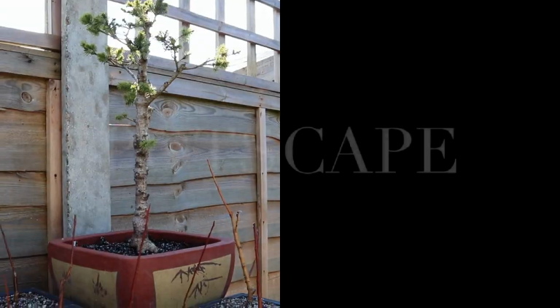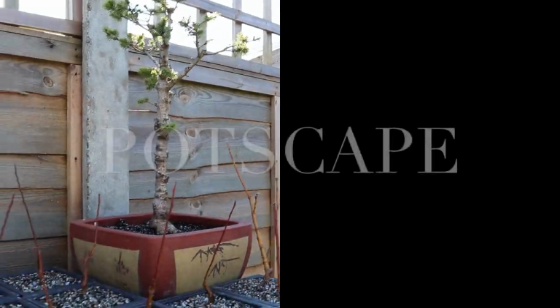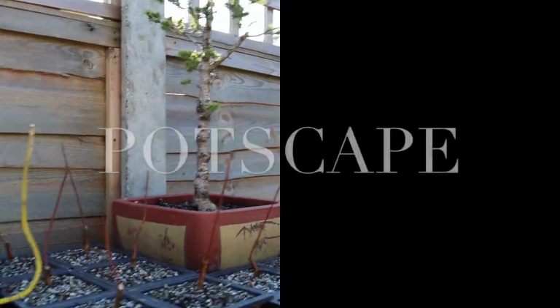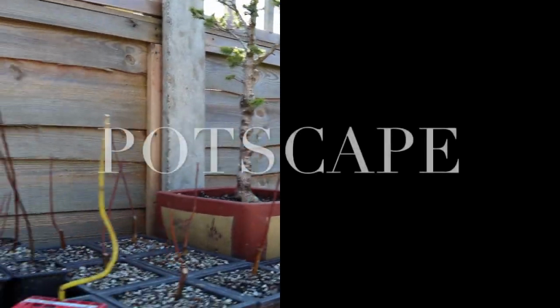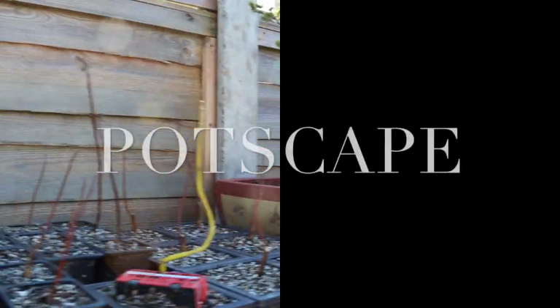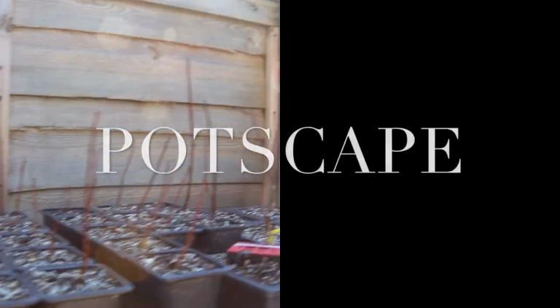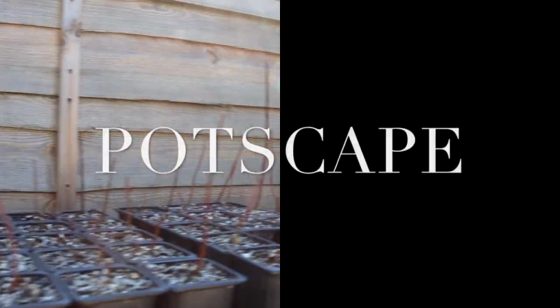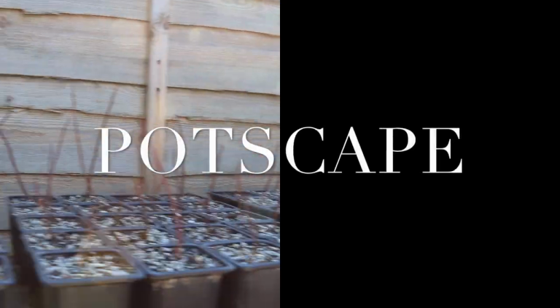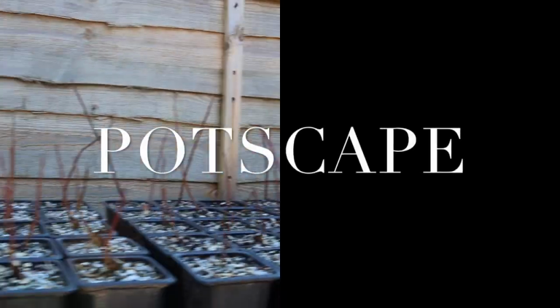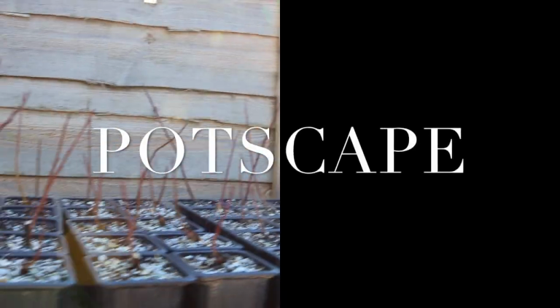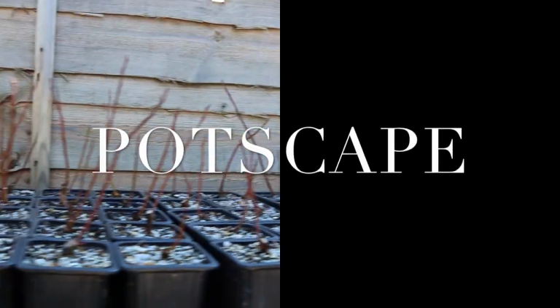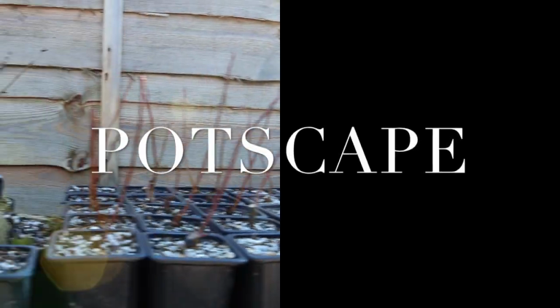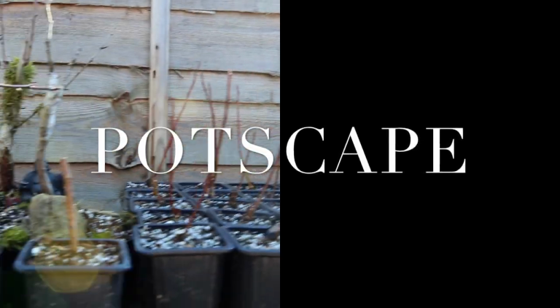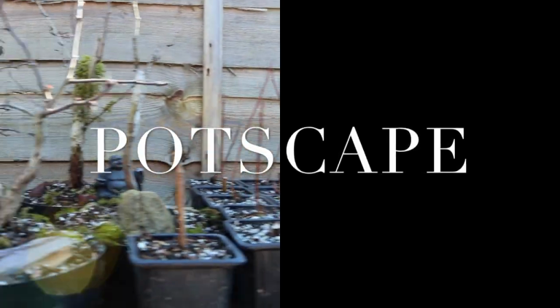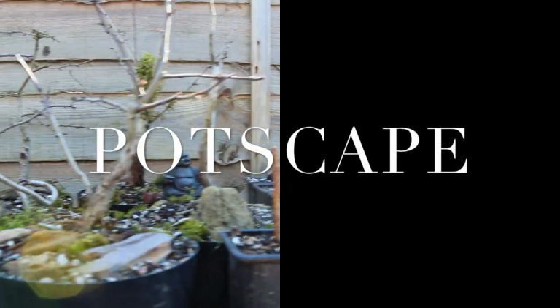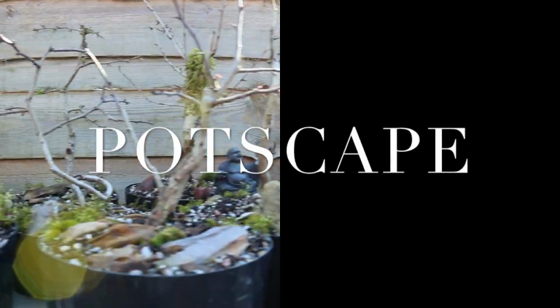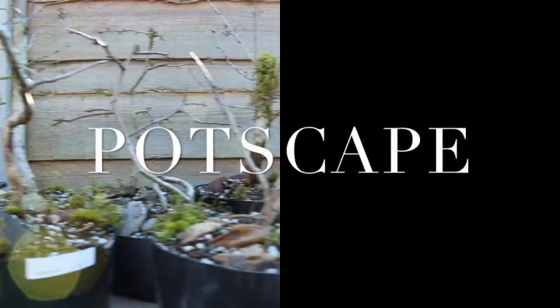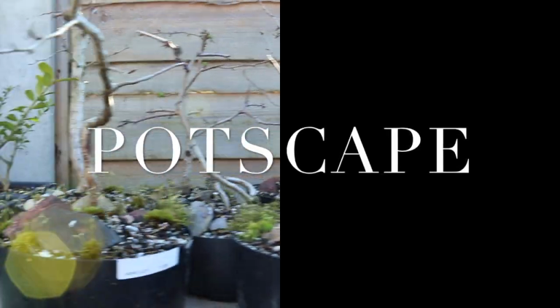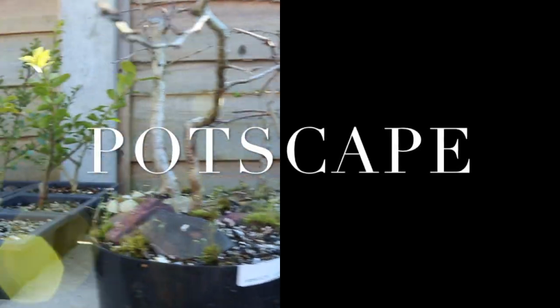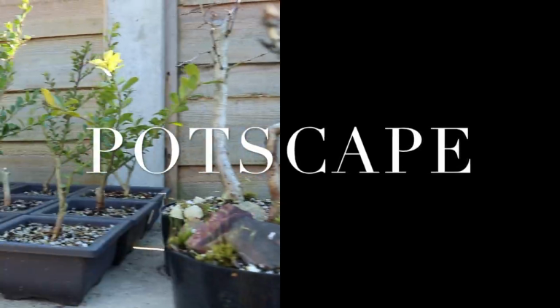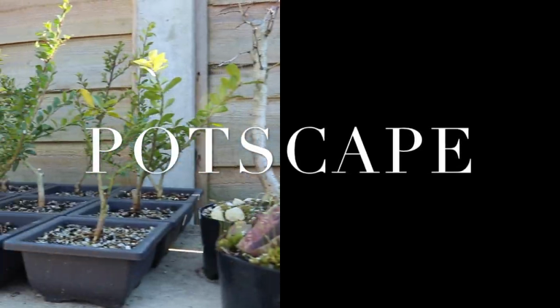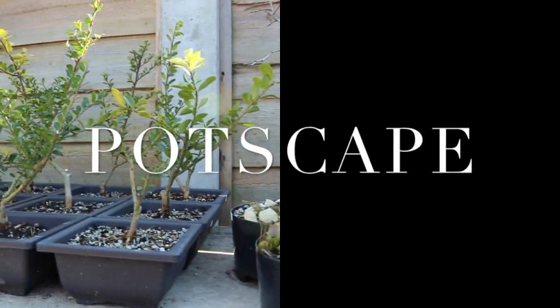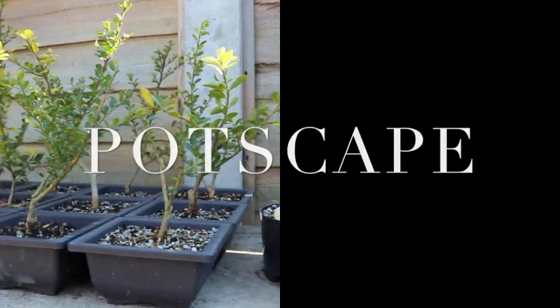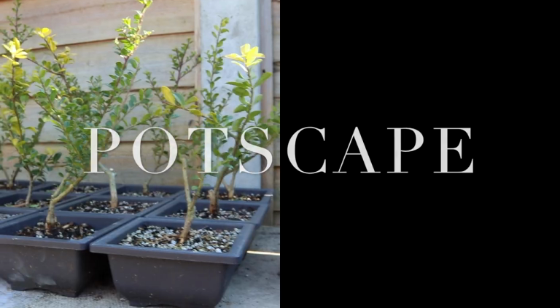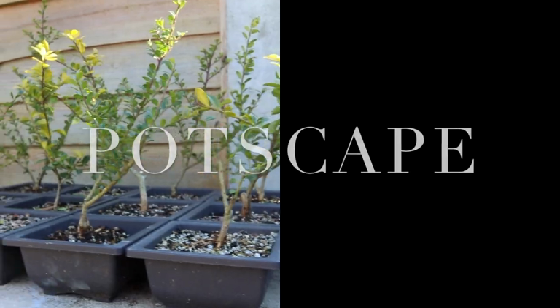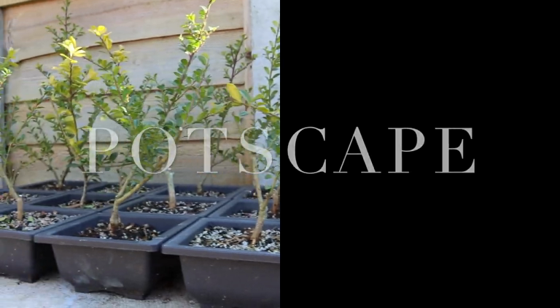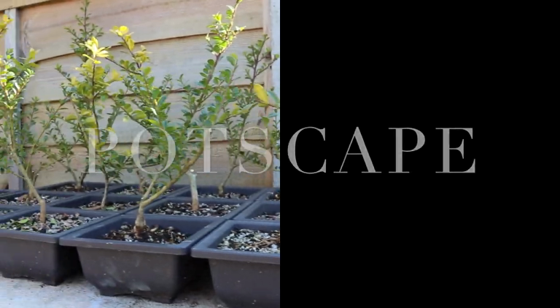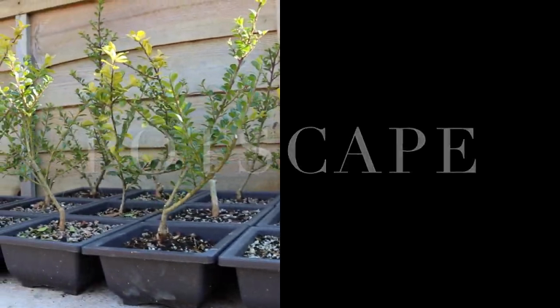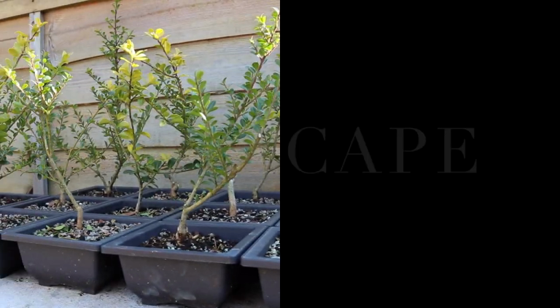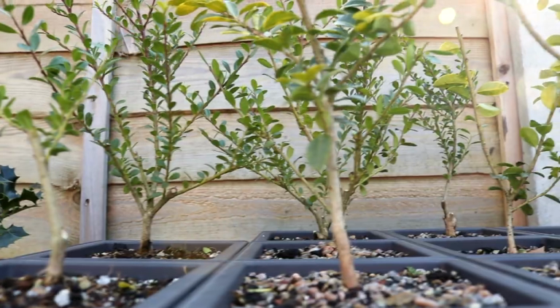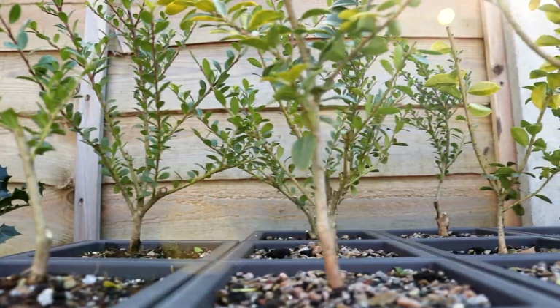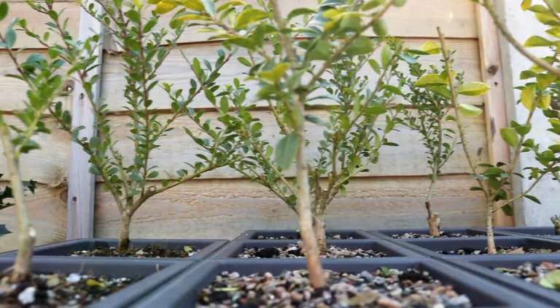Welcome back to Potscape. And UGO — unidentified growing object?